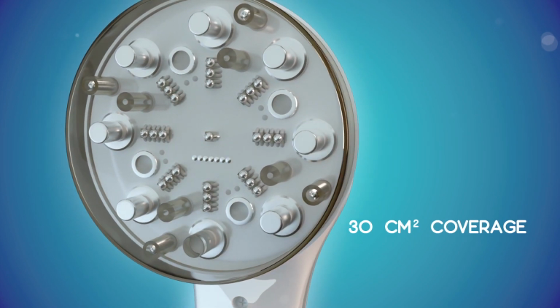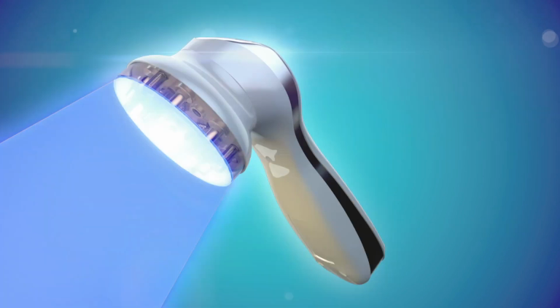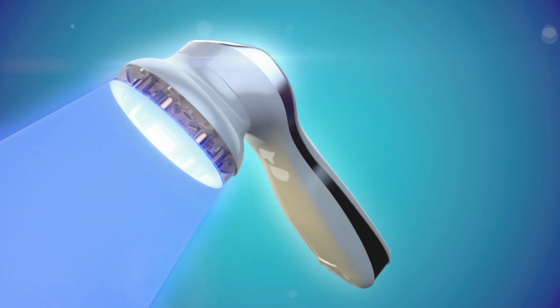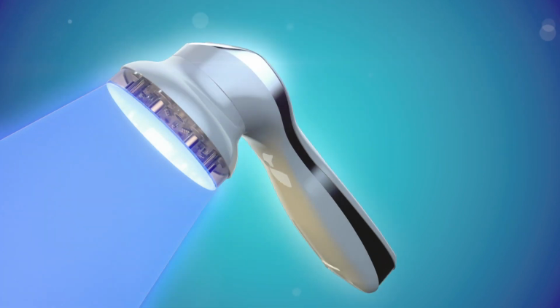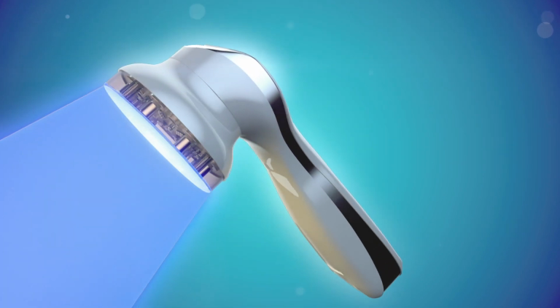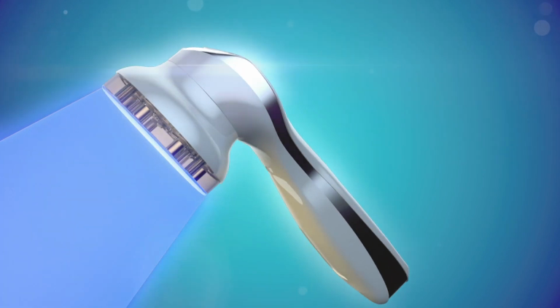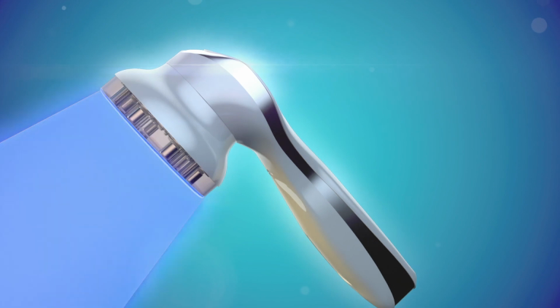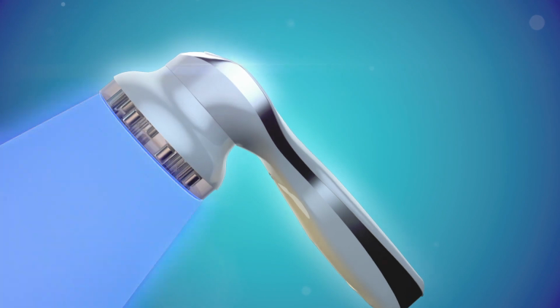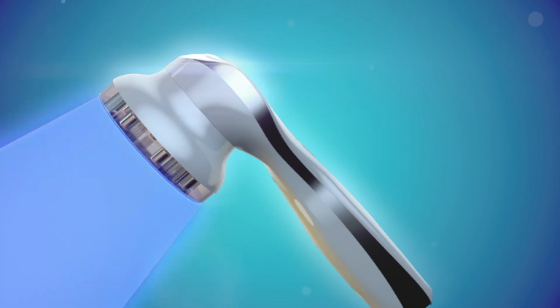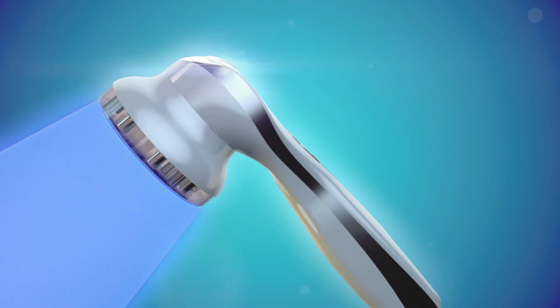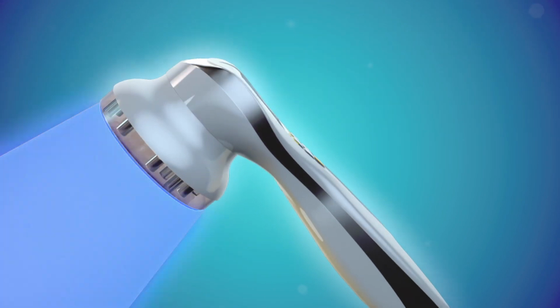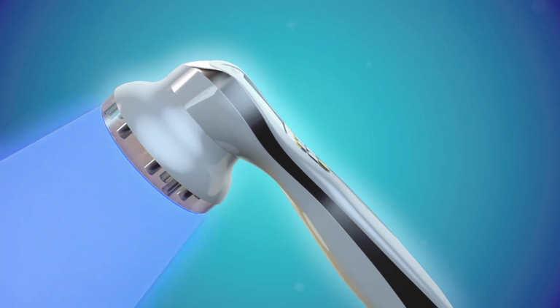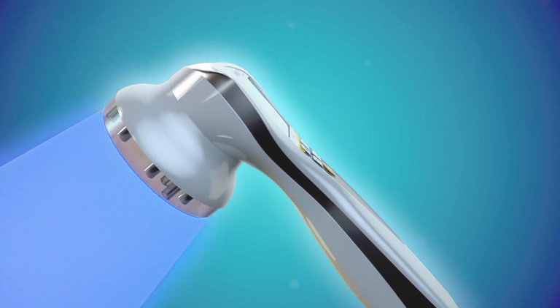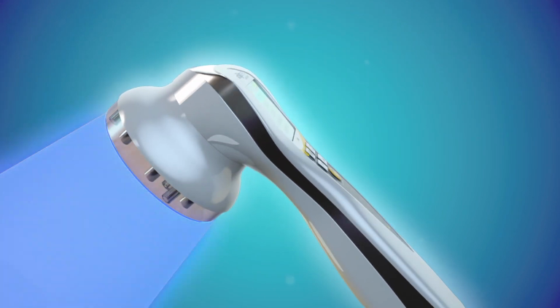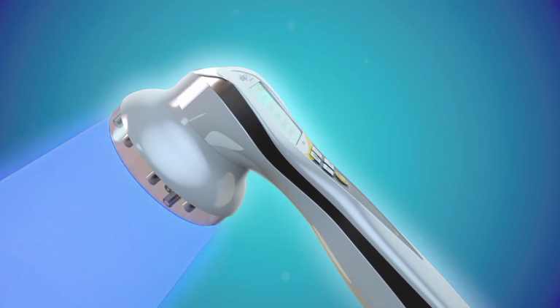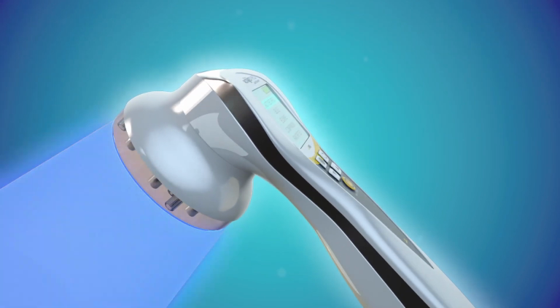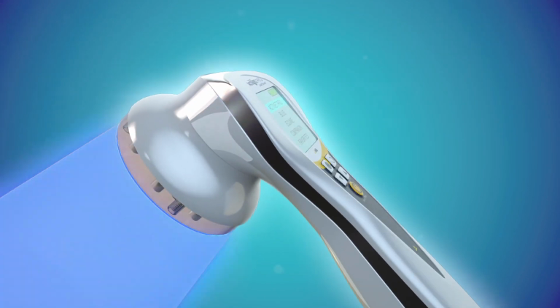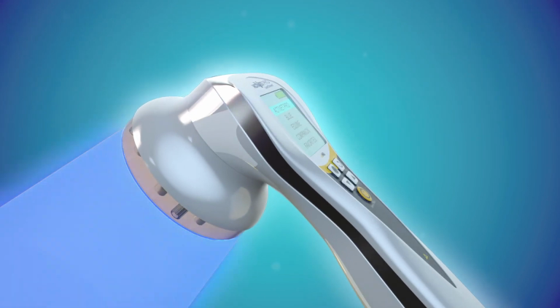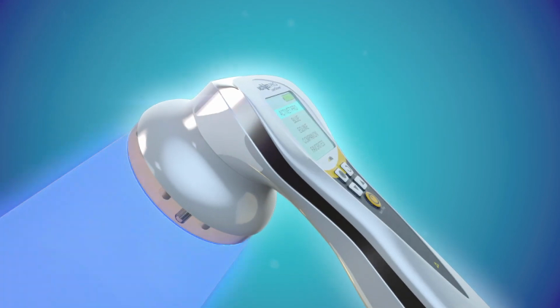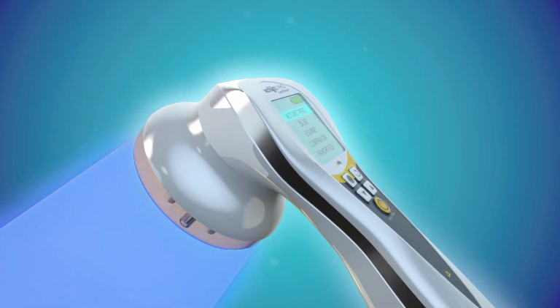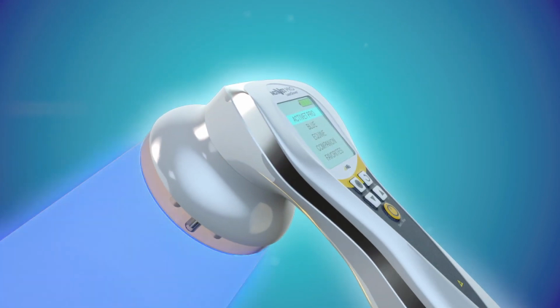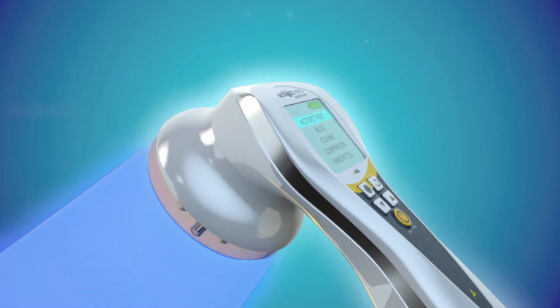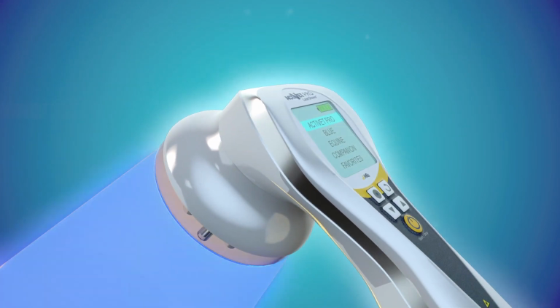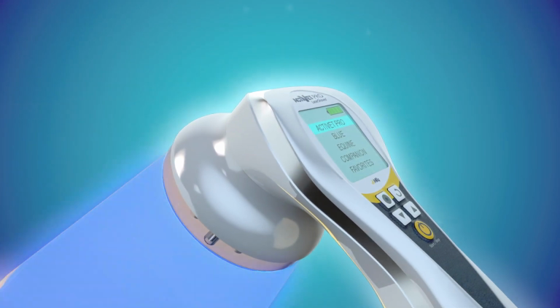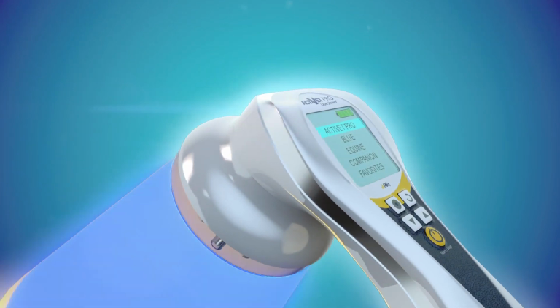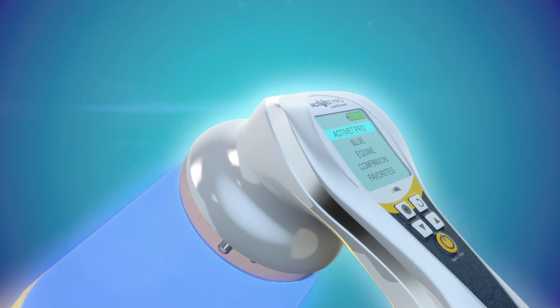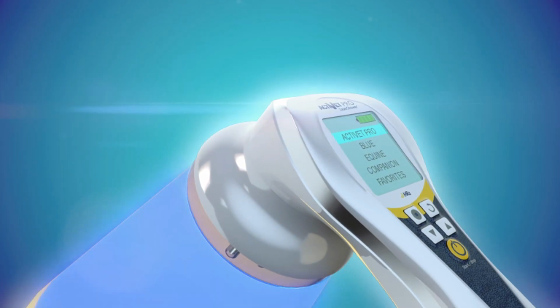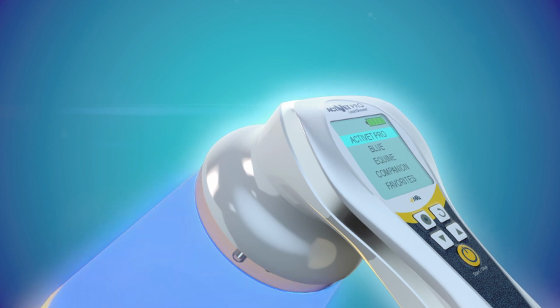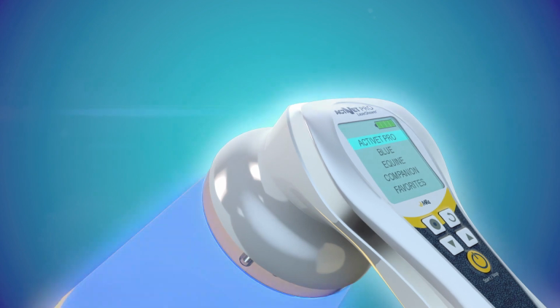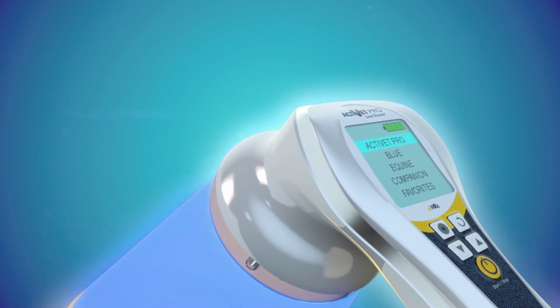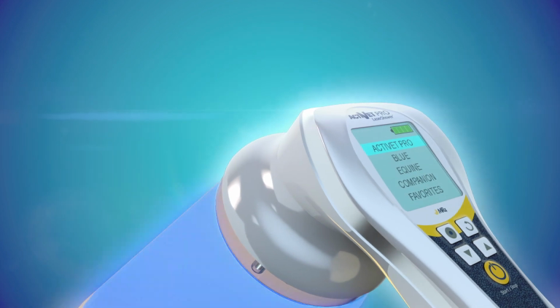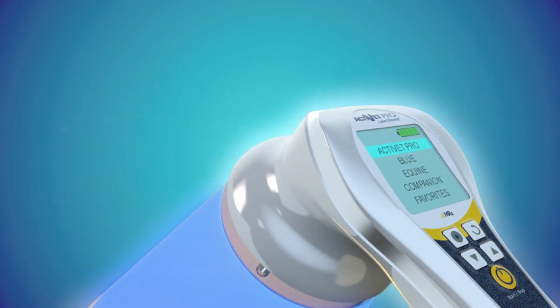Plus, high-intensity 470 nanometer blue wavelength for more bactericidal lethality to fight infections.